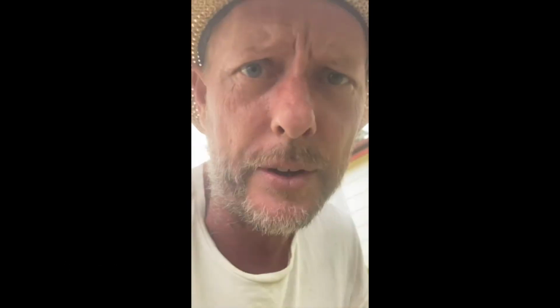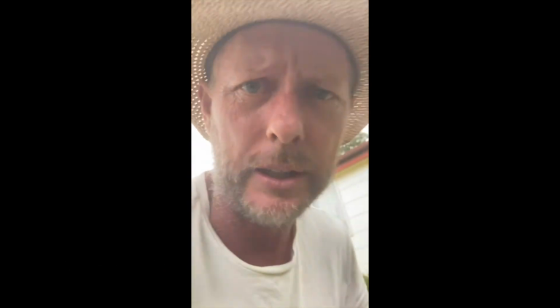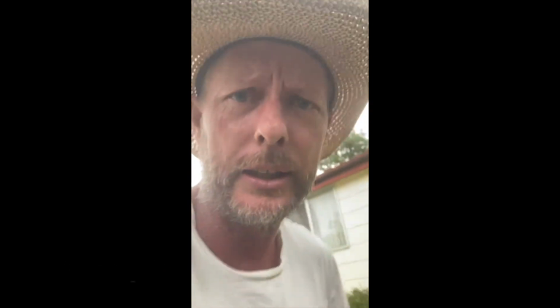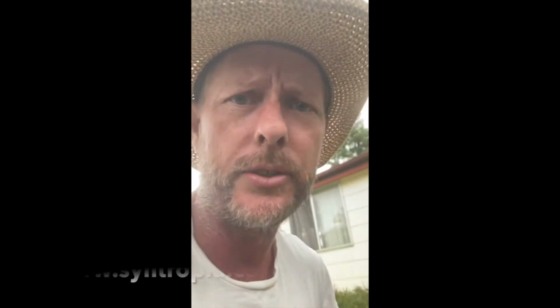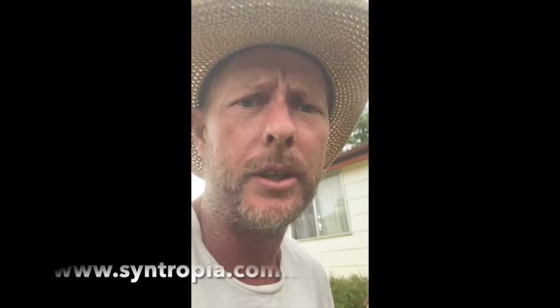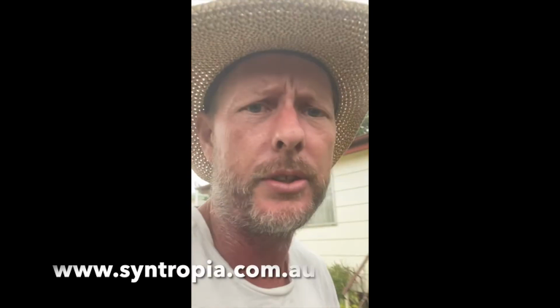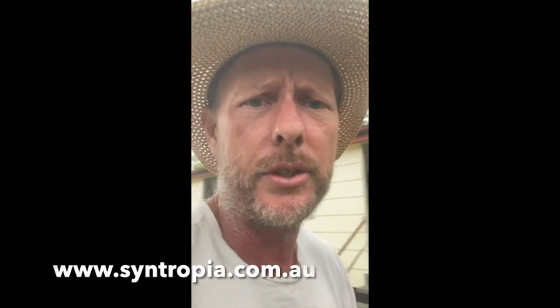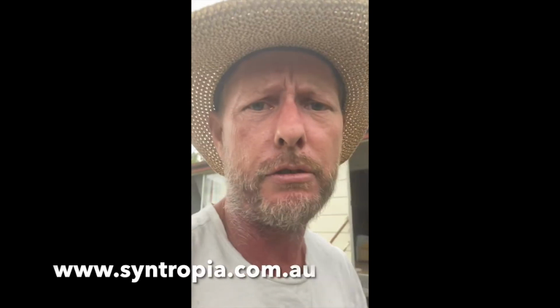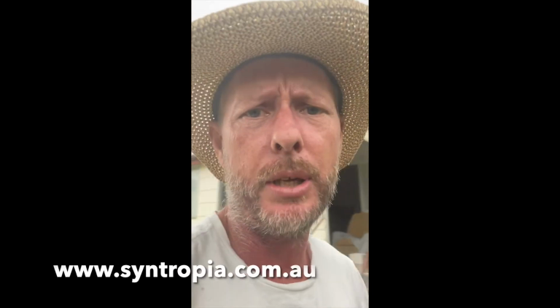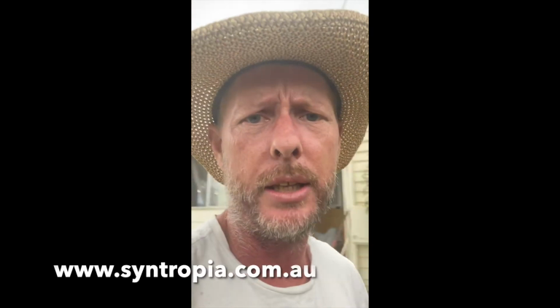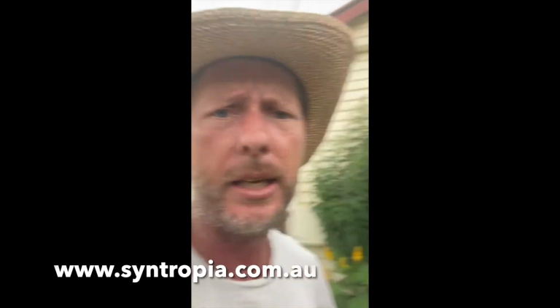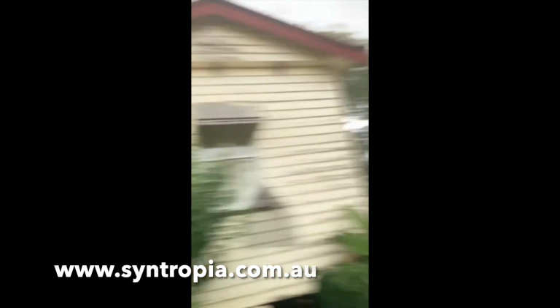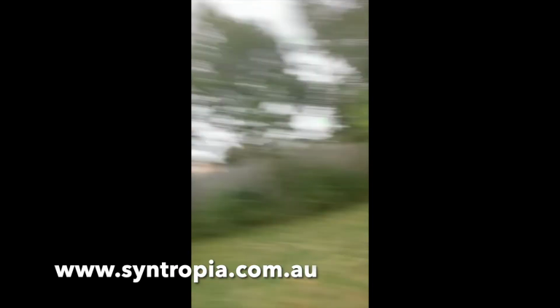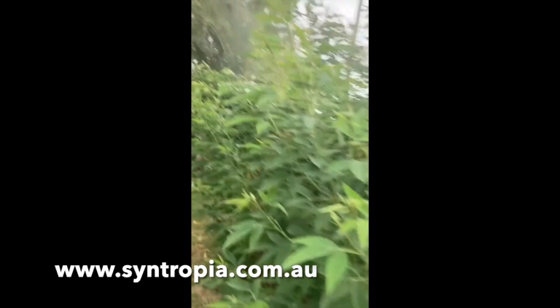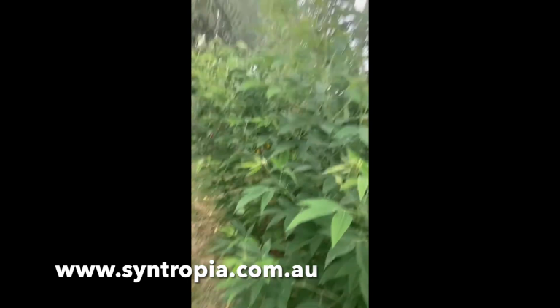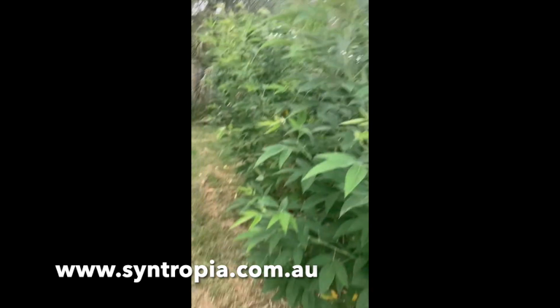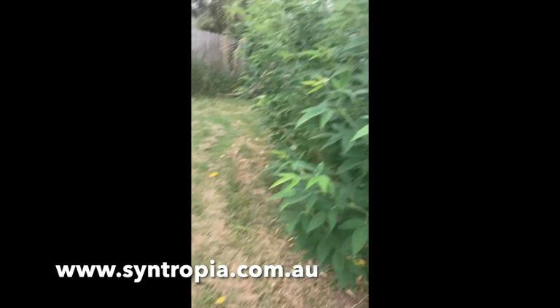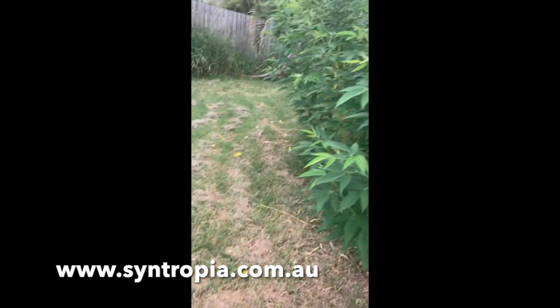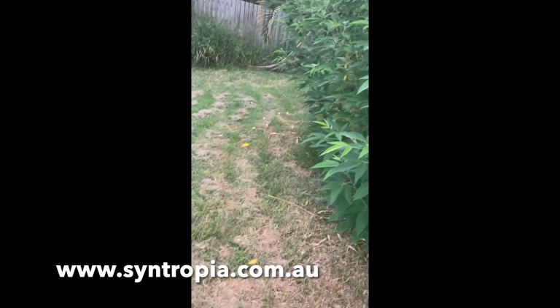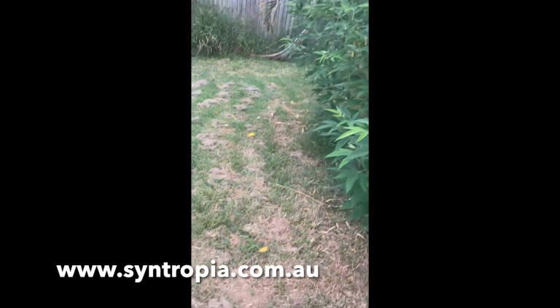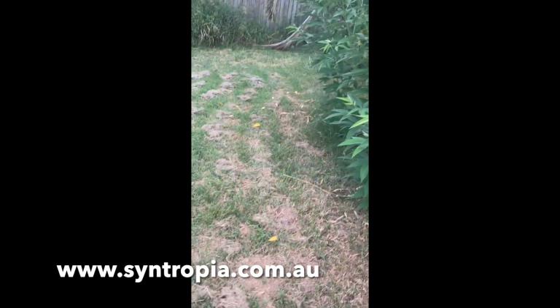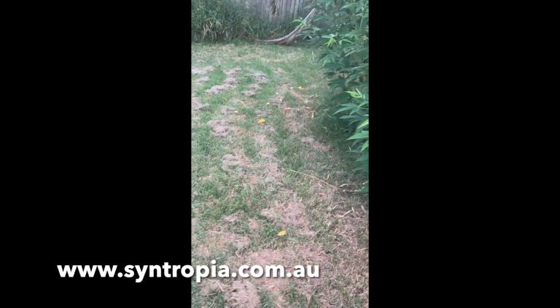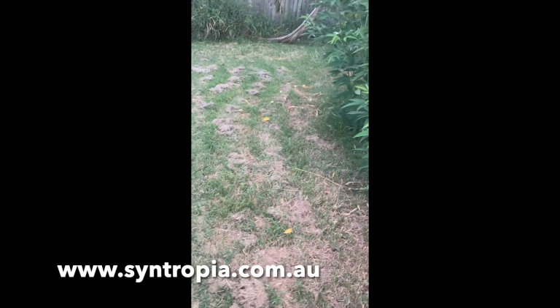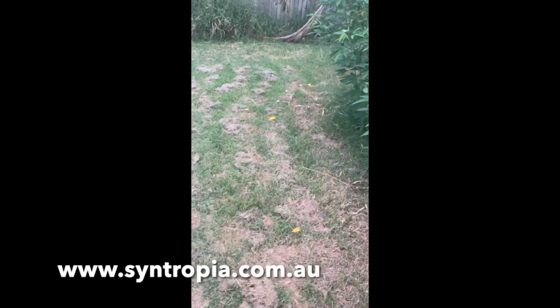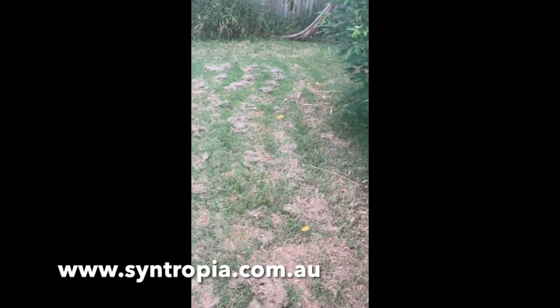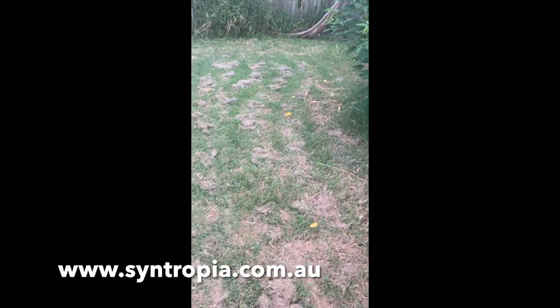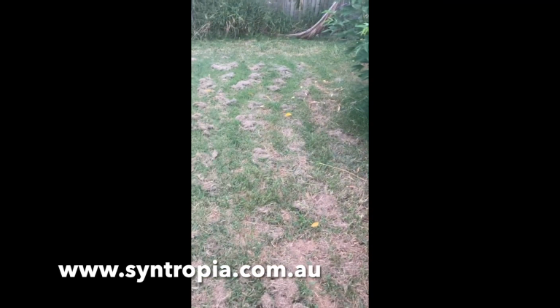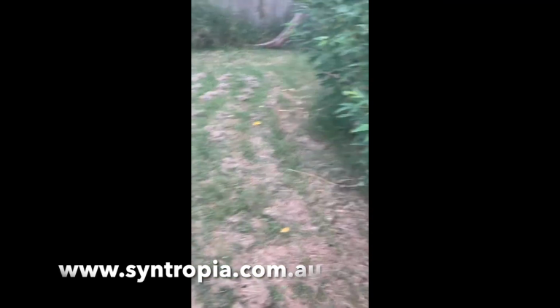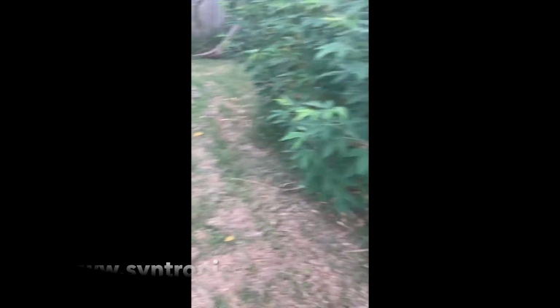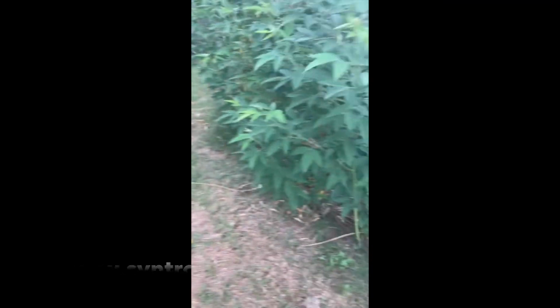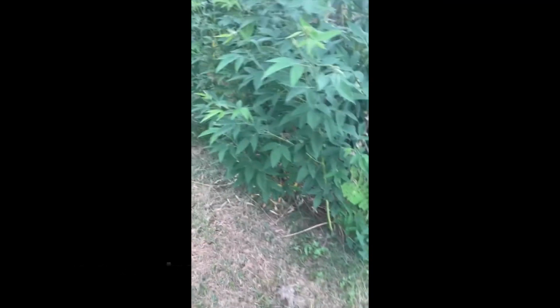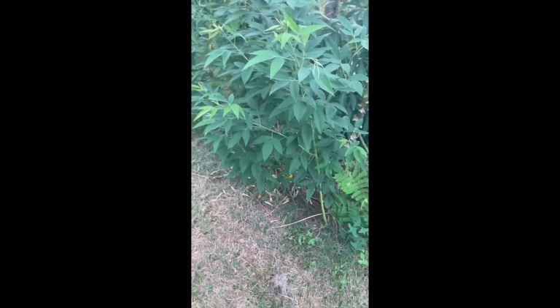That's a little insight into Syntropy in the yard. By the way, the lawn's awesome because it provides mulch.